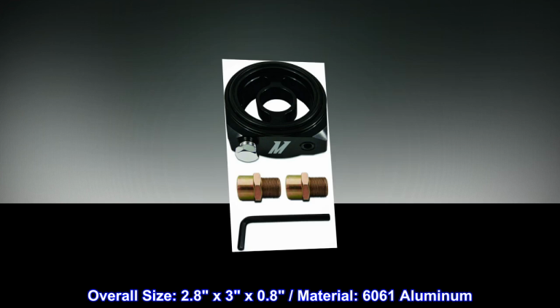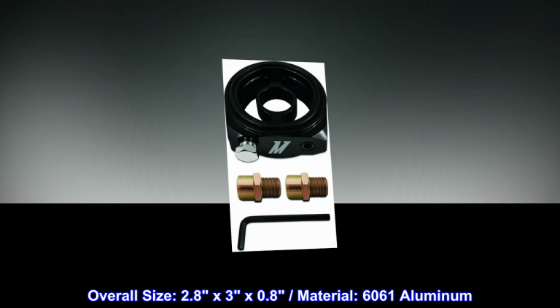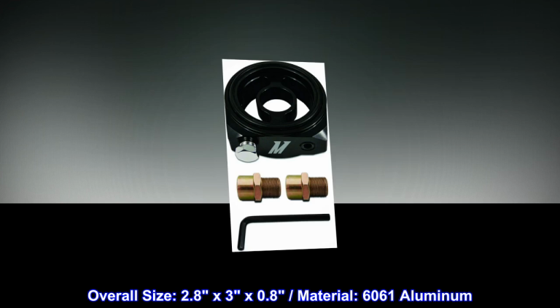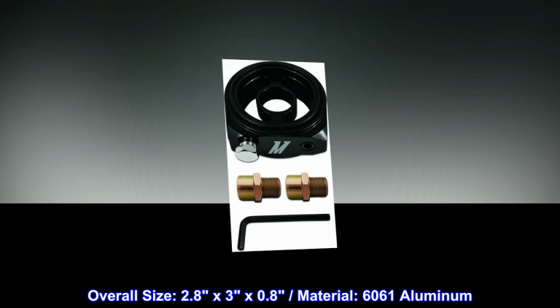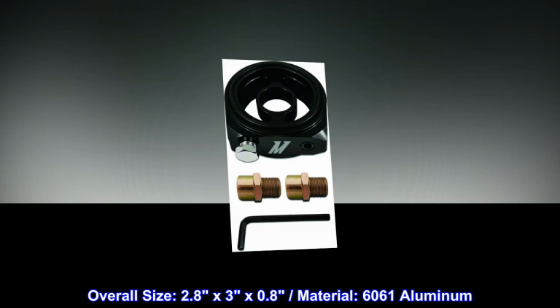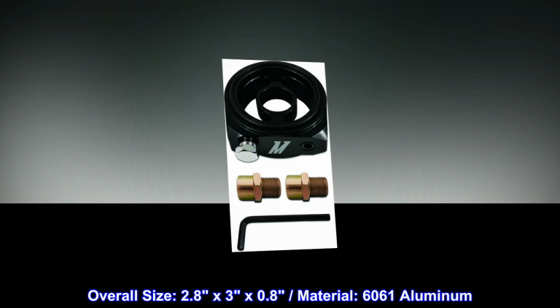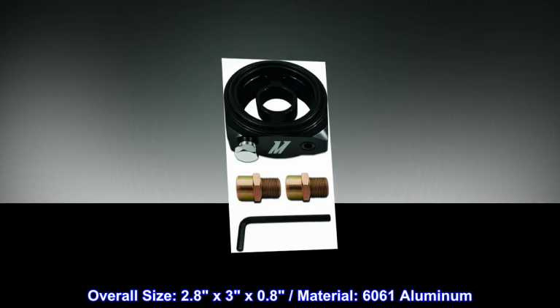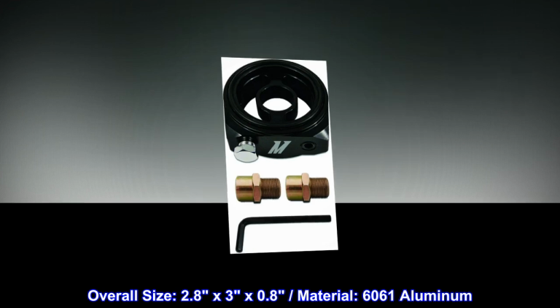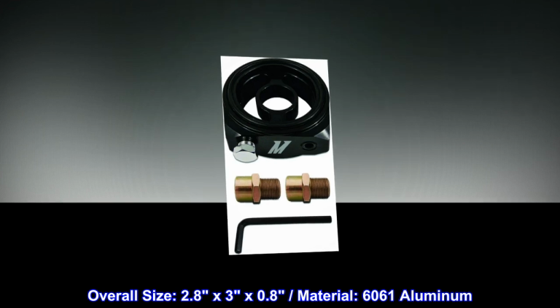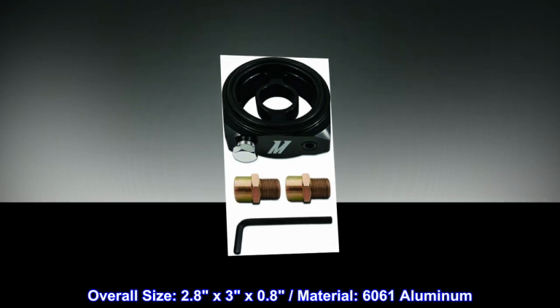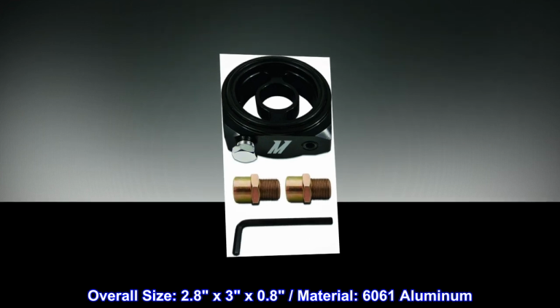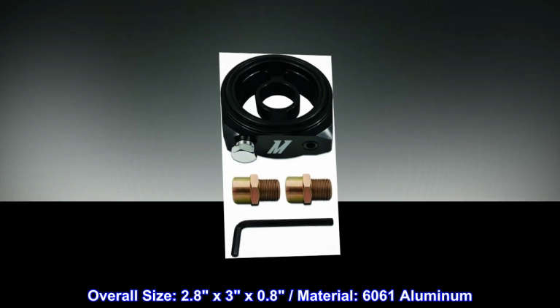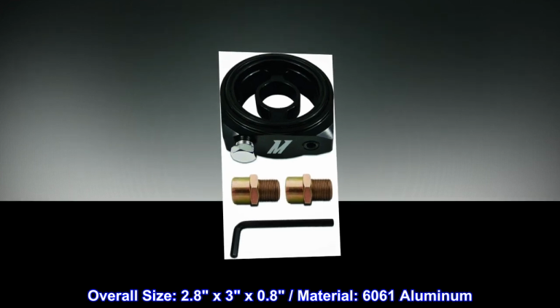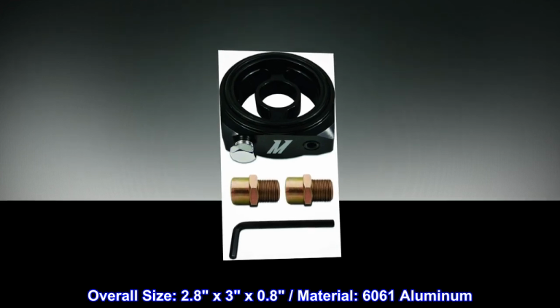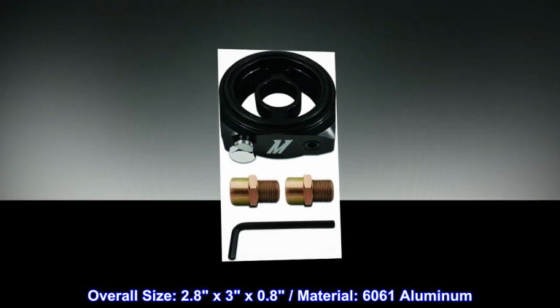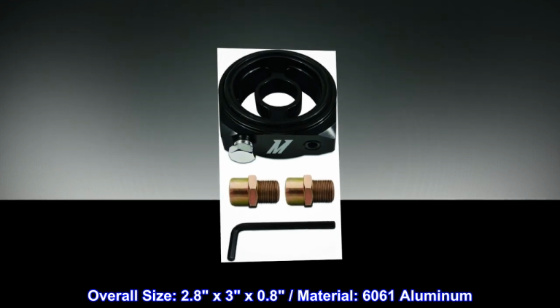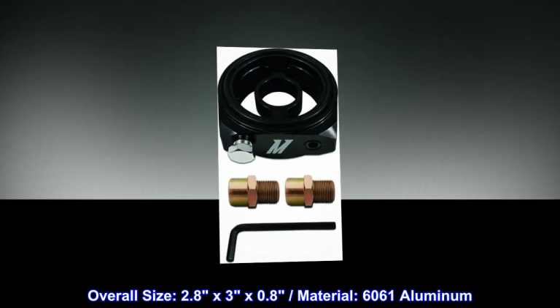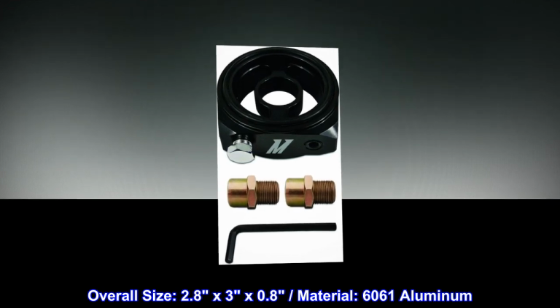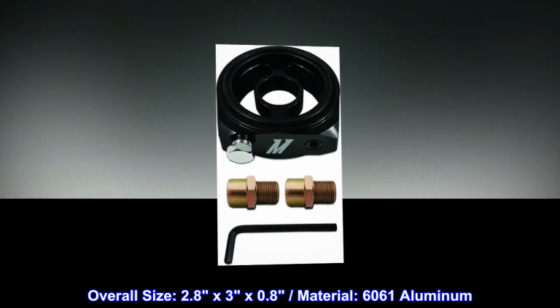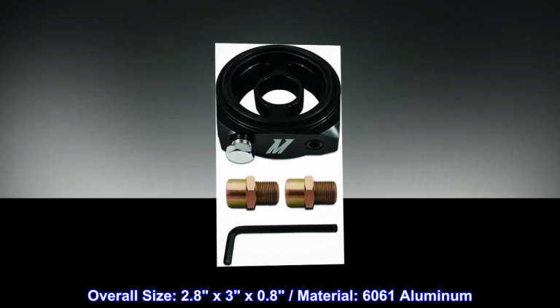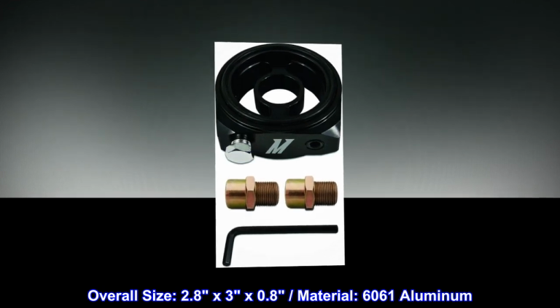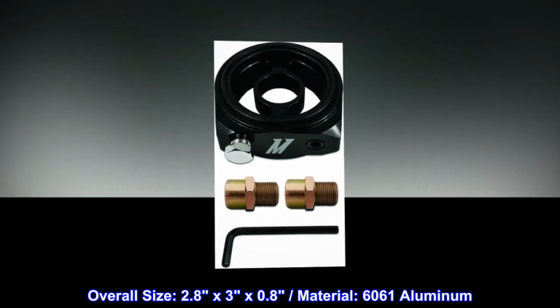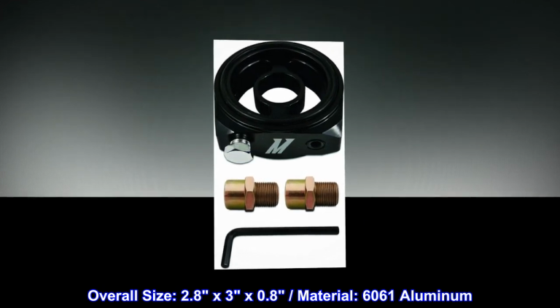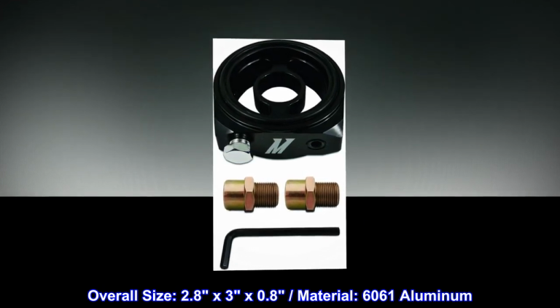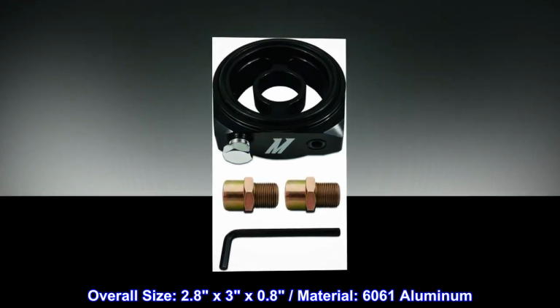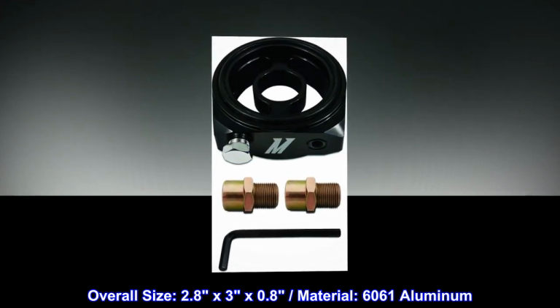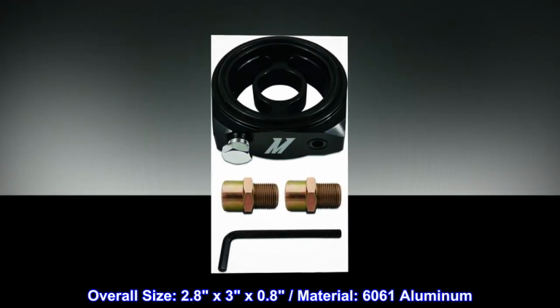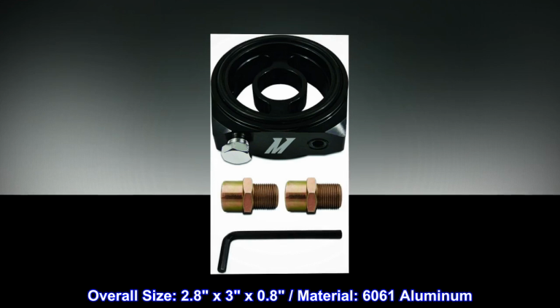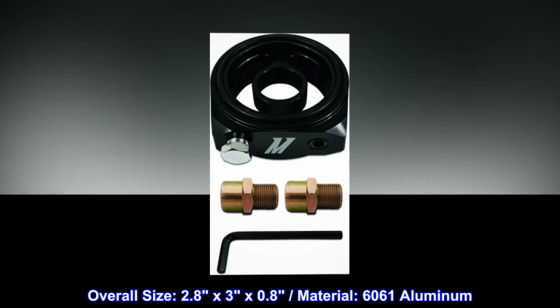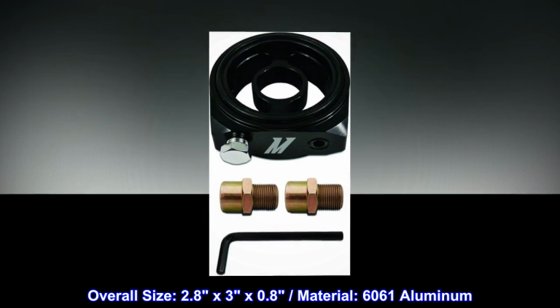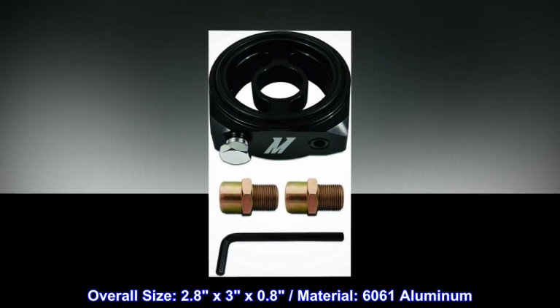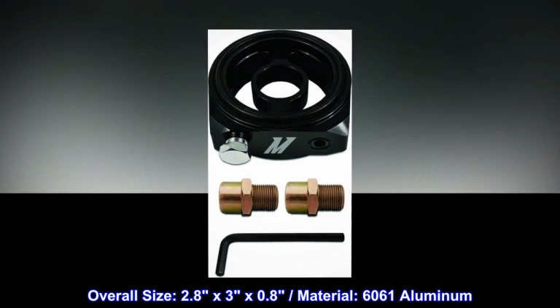Overall size: 2.8 x 3 x 0.8 inches. Material: 6061 aluminum.